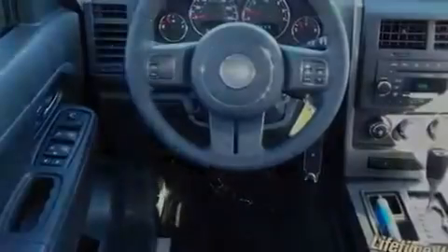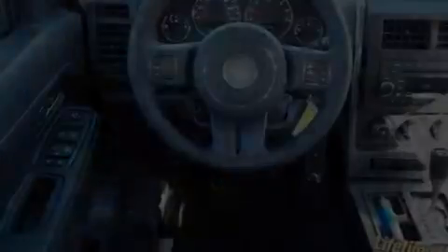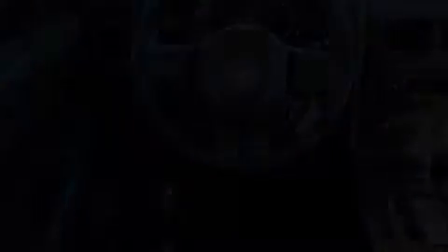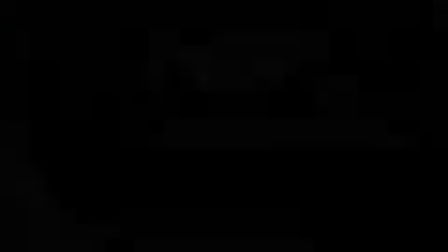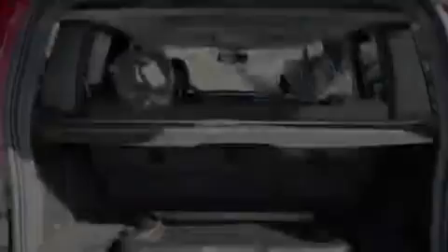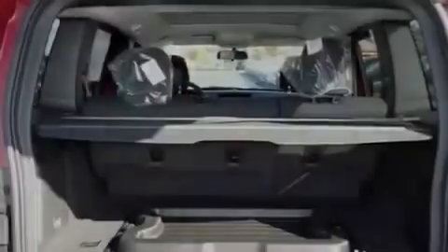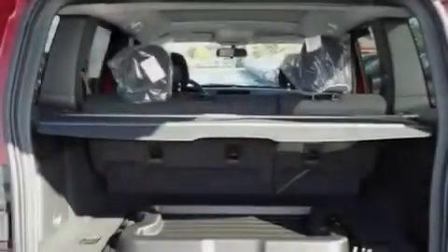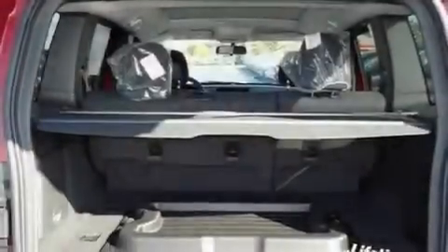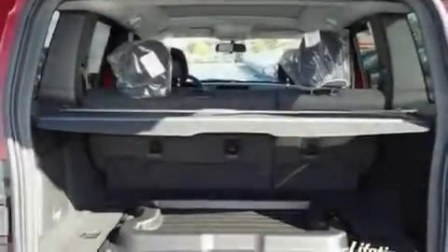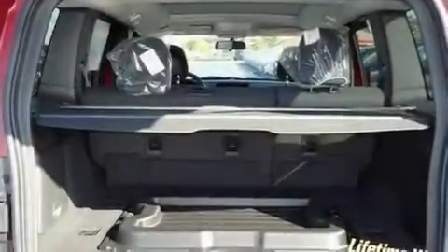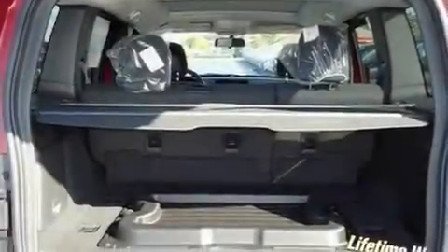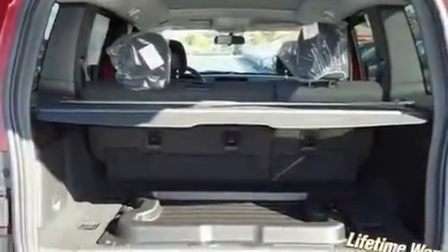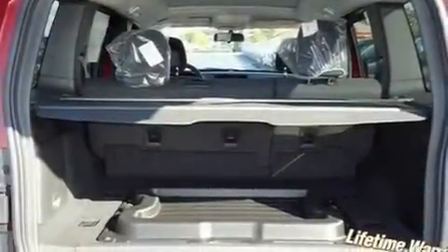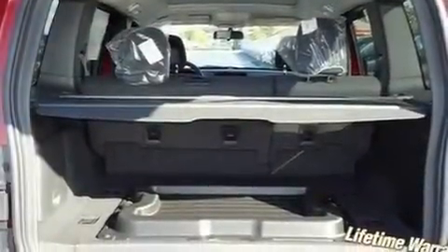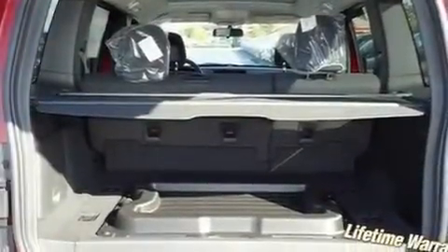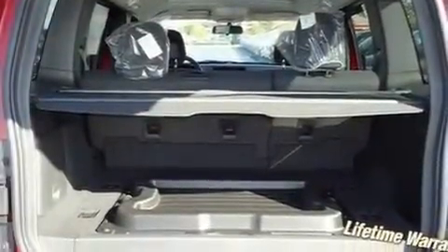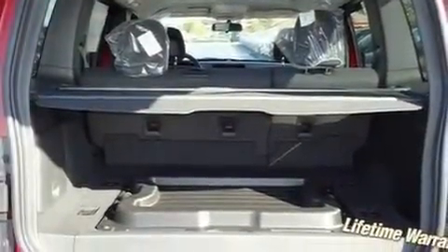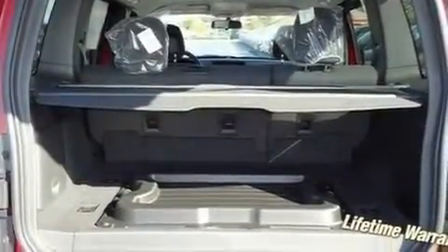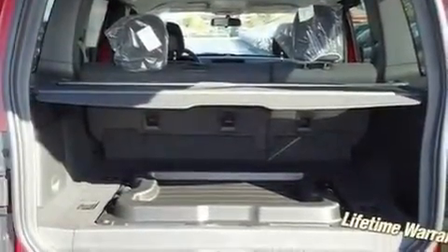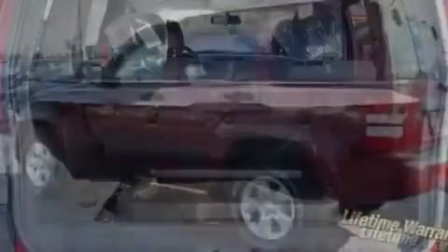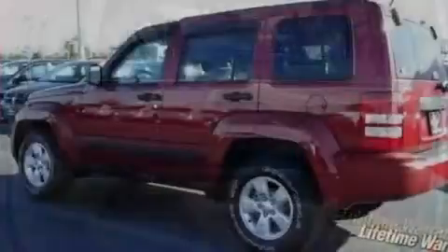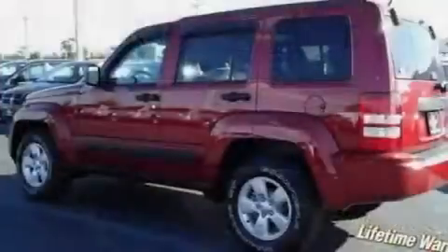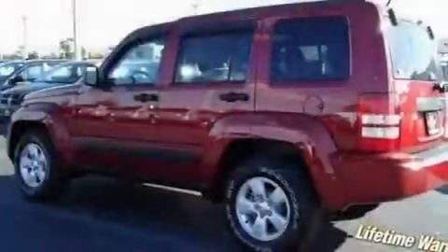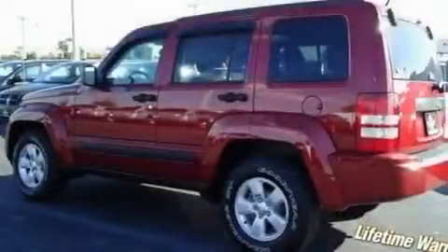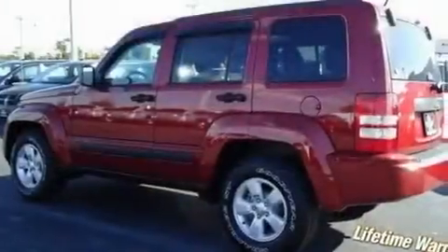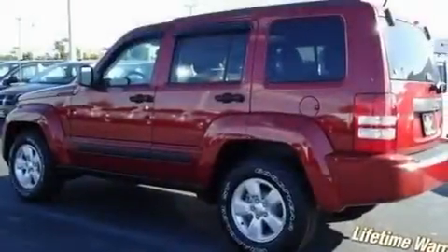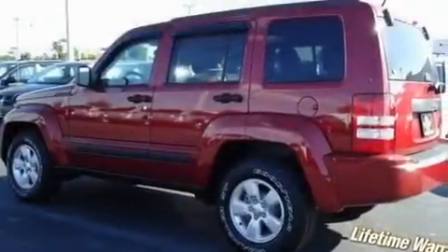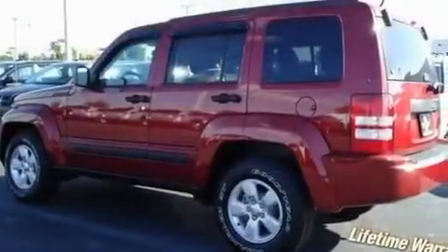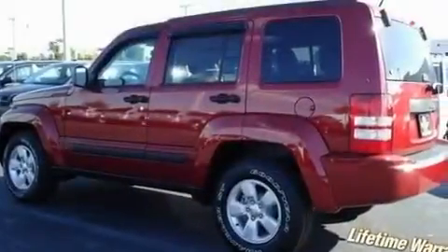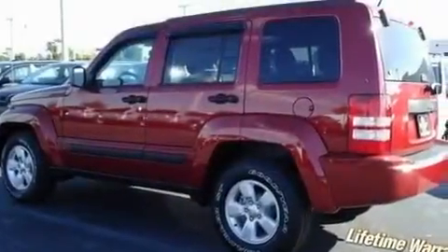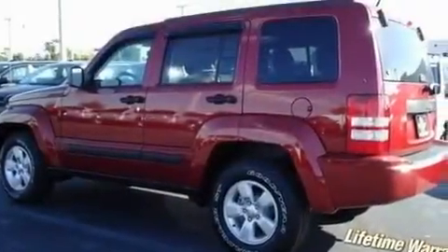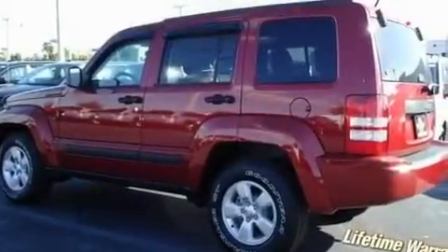Additional features include halogen headlights, disc brakes with an anti-lock braking system, side curtain airbags, a keyless entry system, and cruise control.